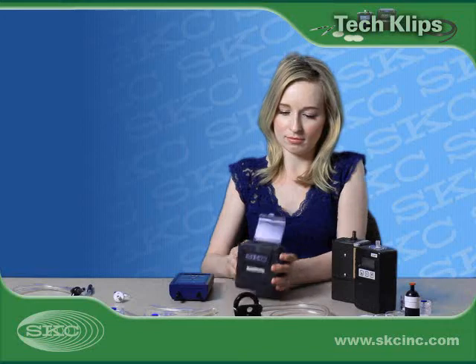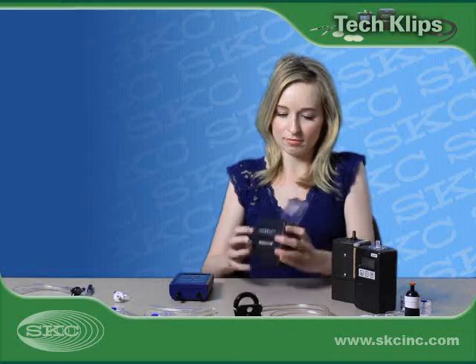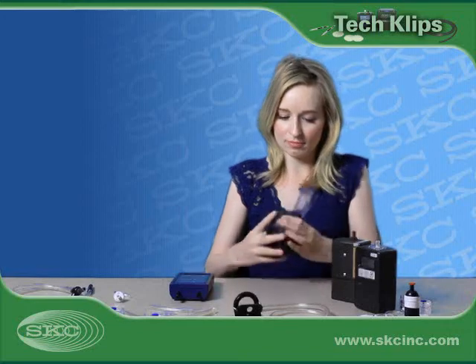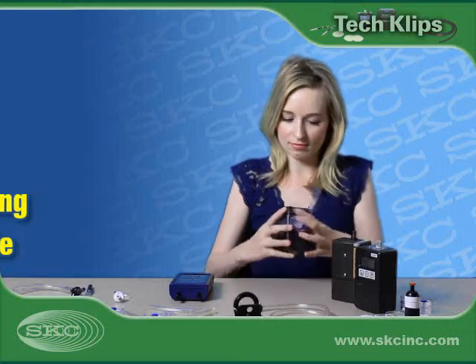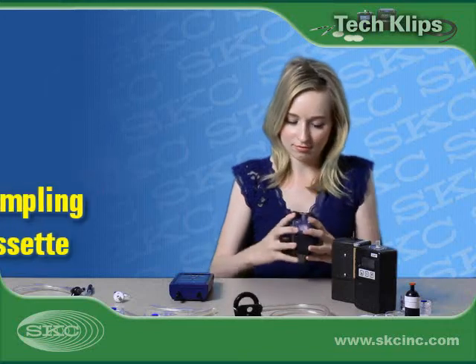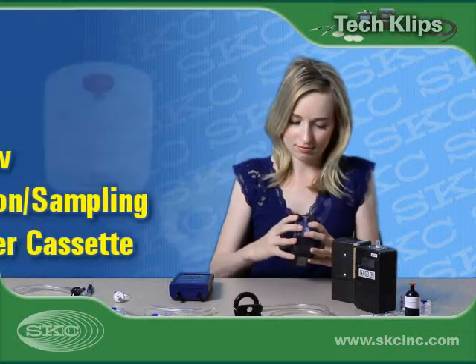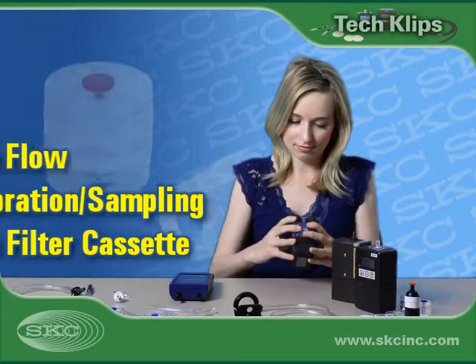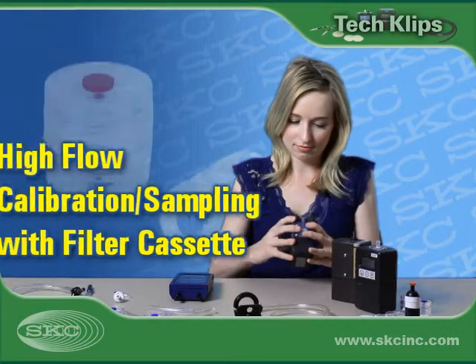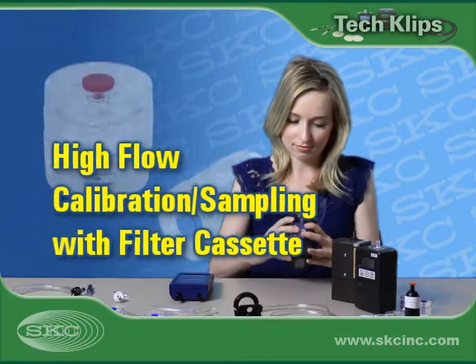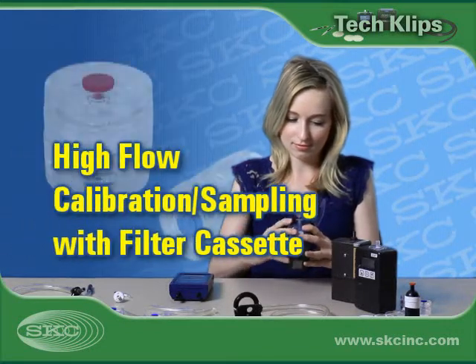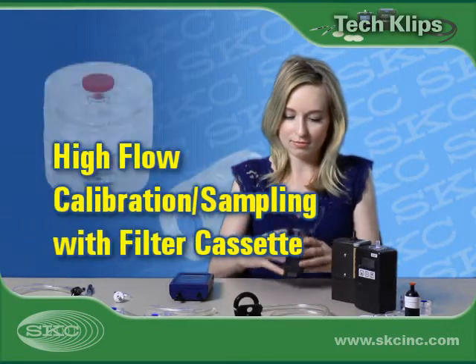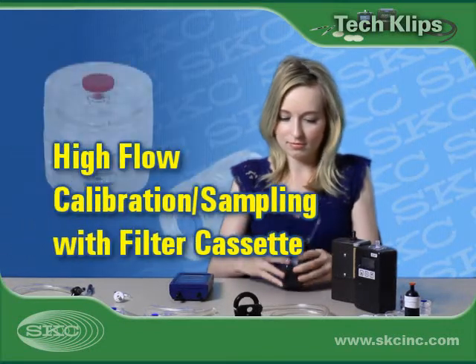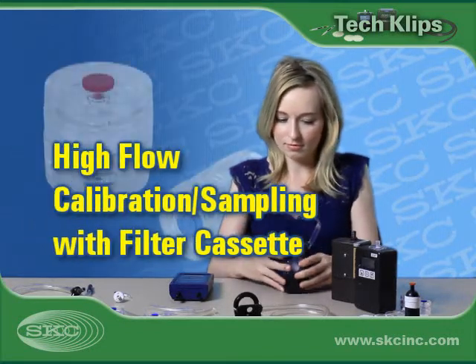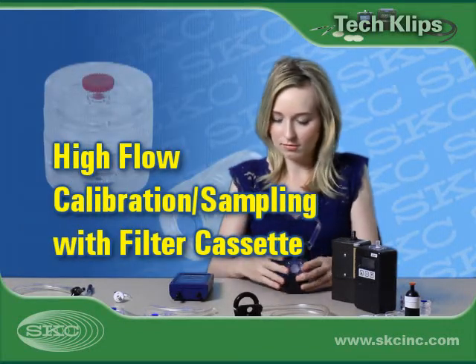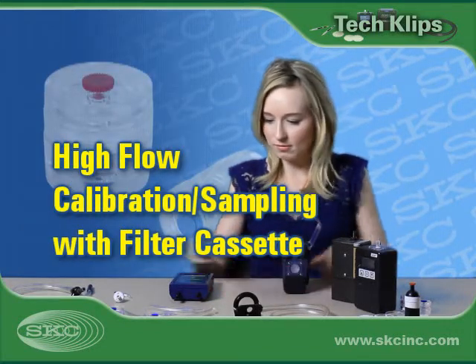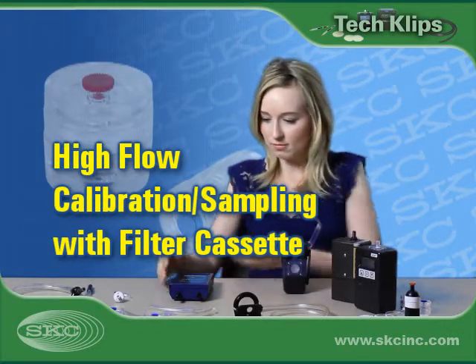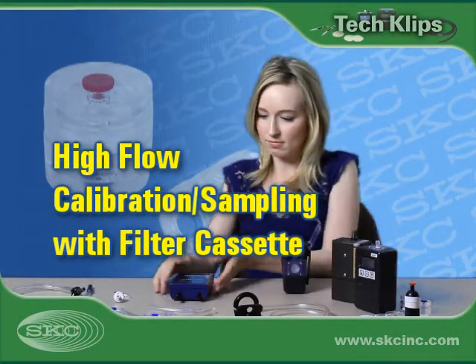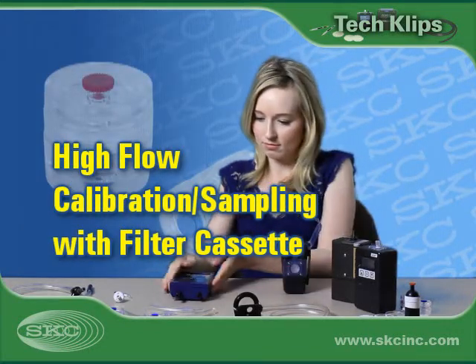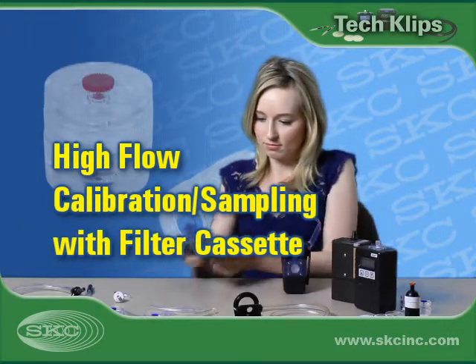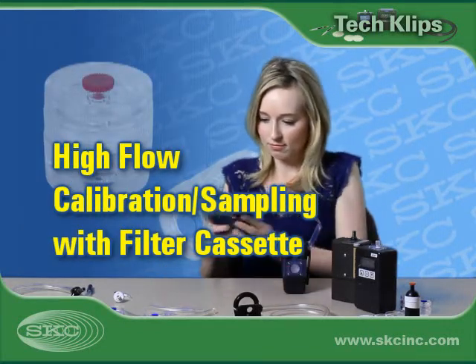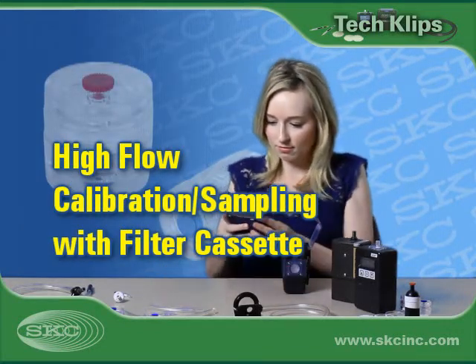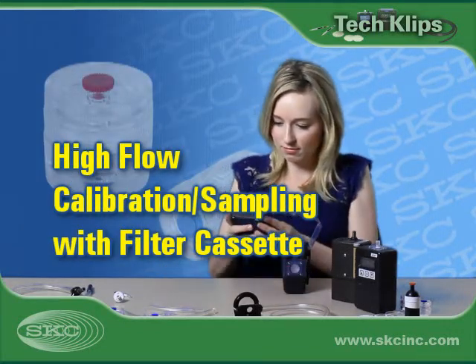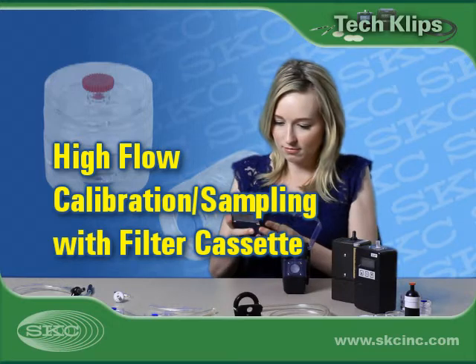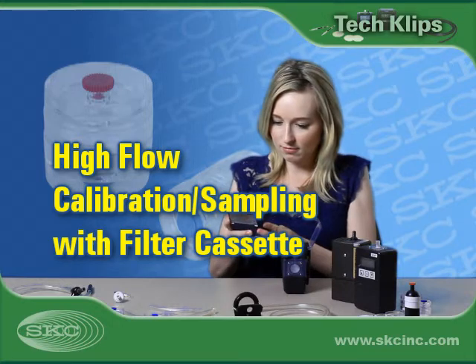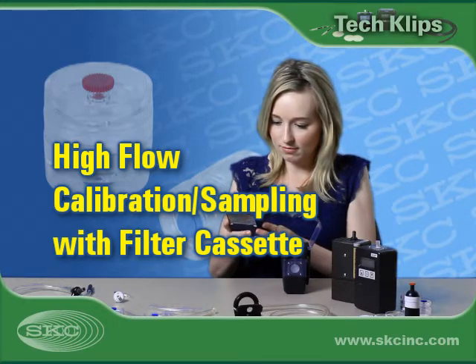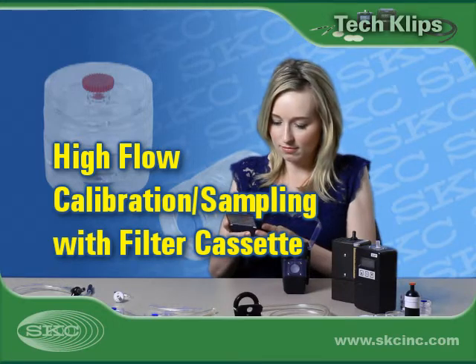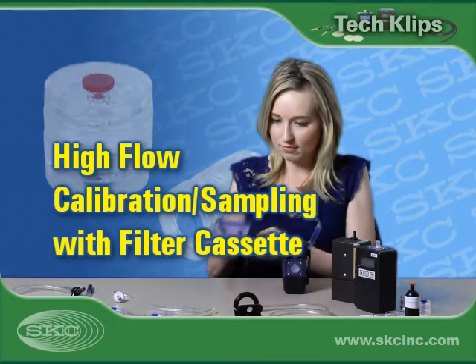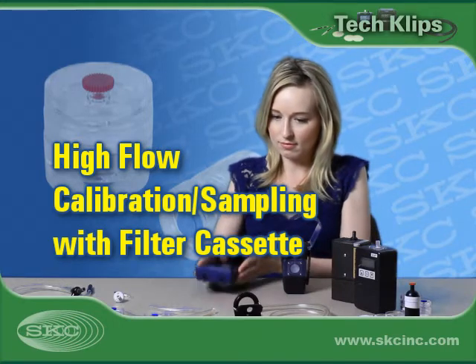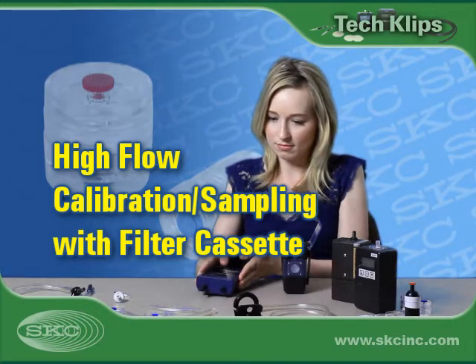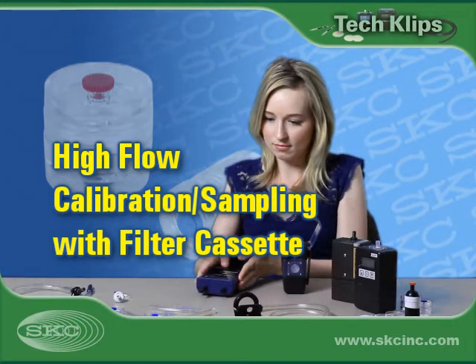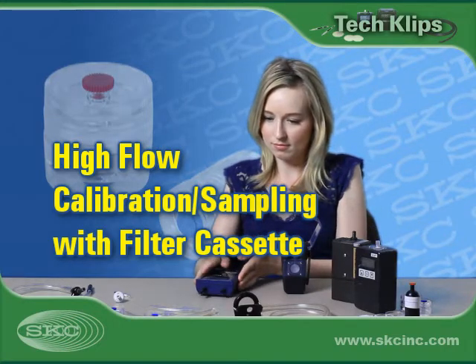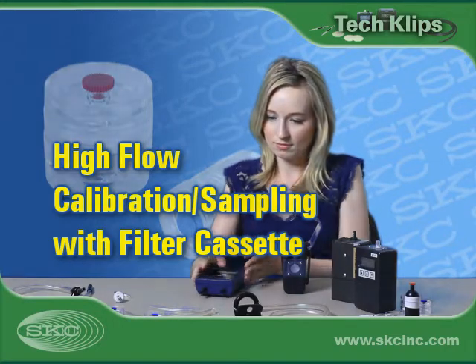Welcome to SKC Tech Clips. Today we'll show you how to calibrate a sample pump for high flow sampling with a filter cassette.